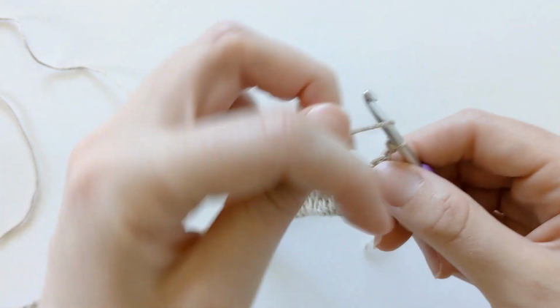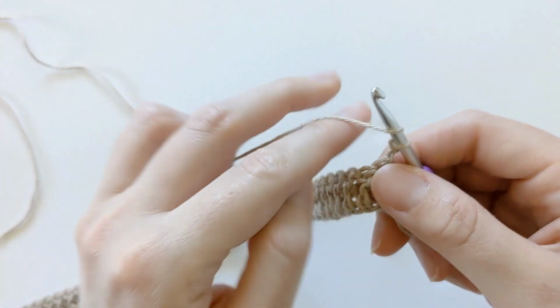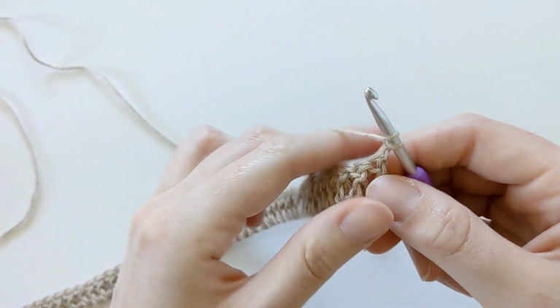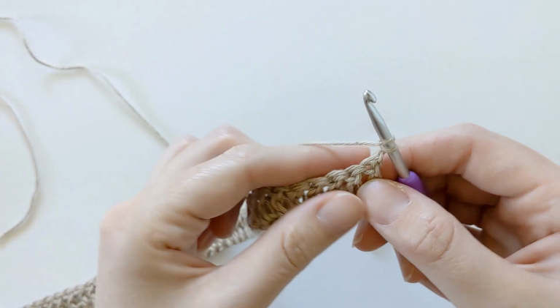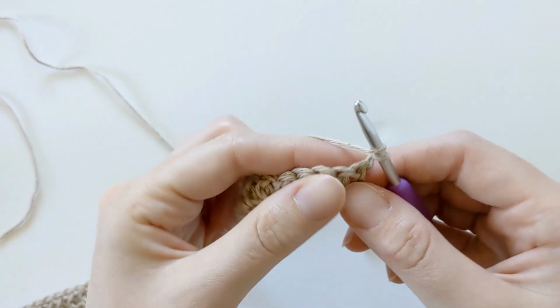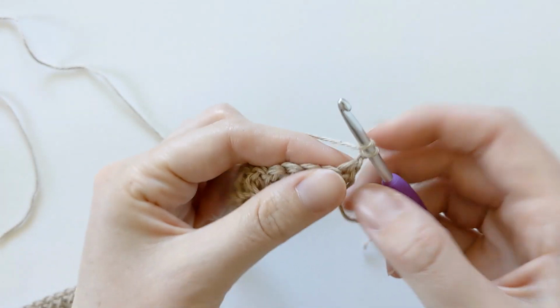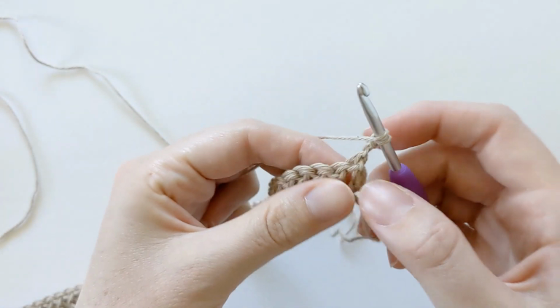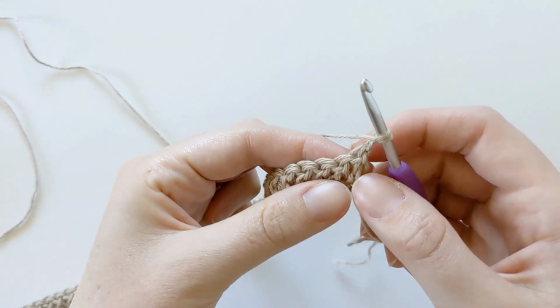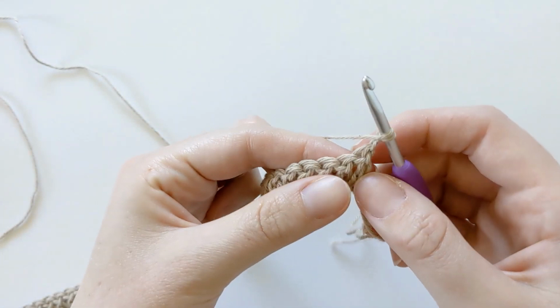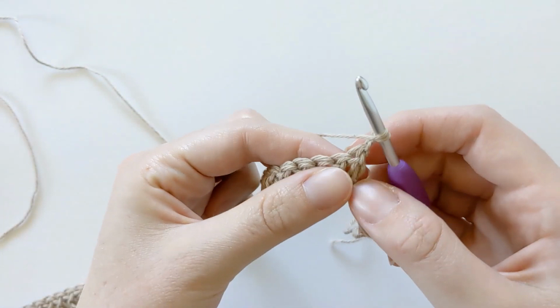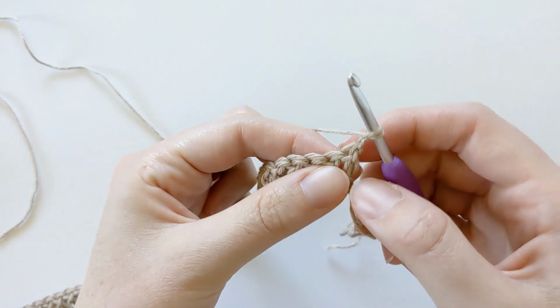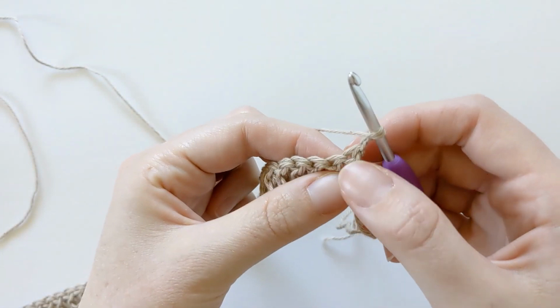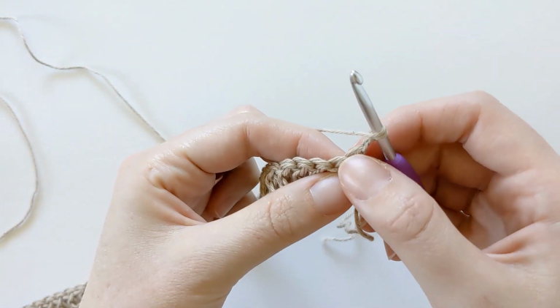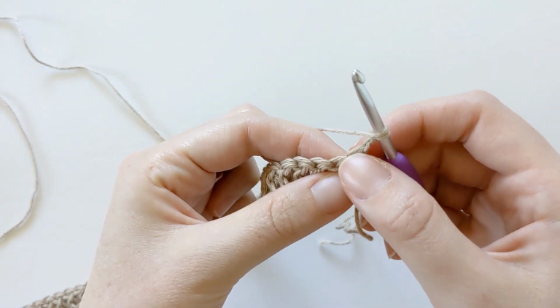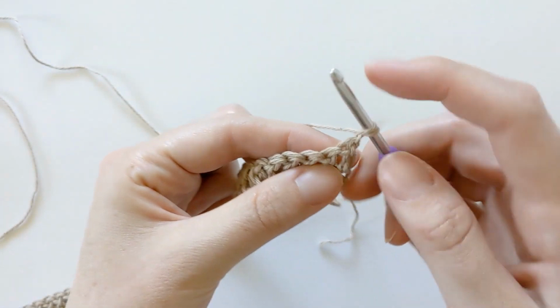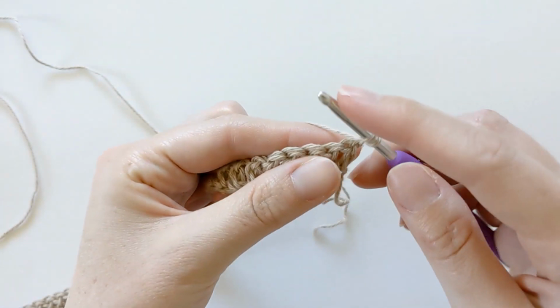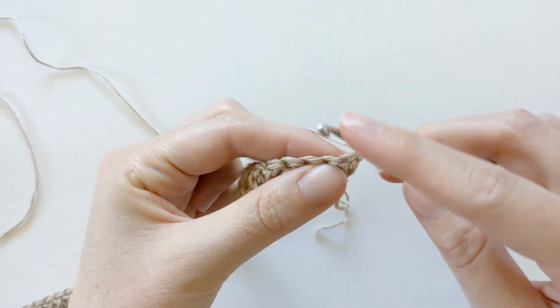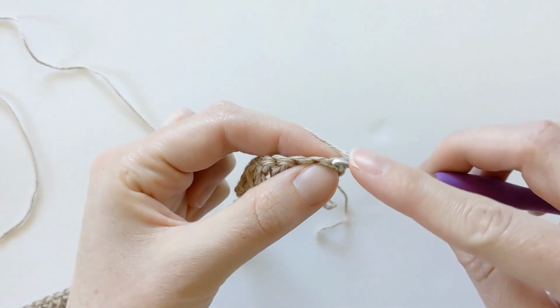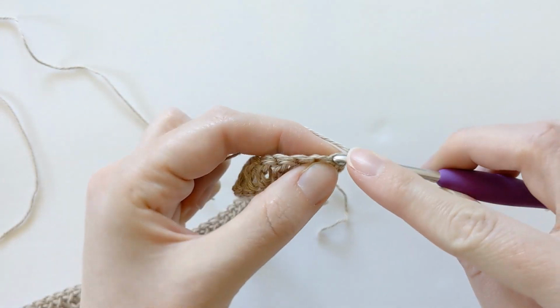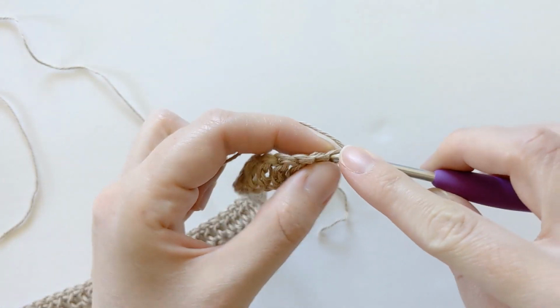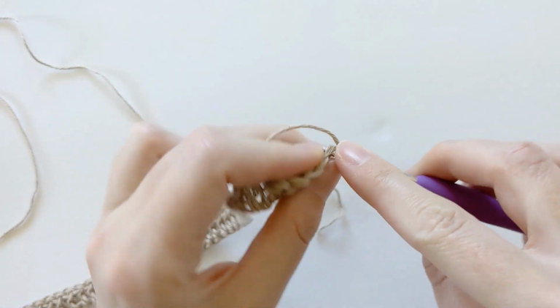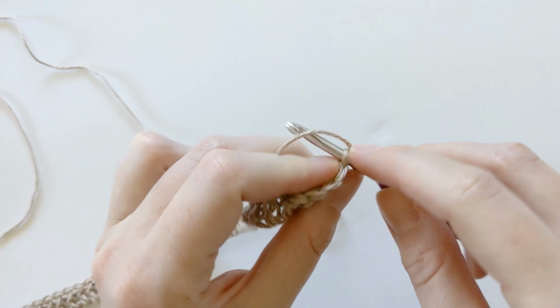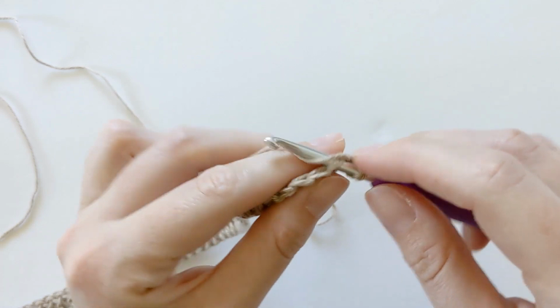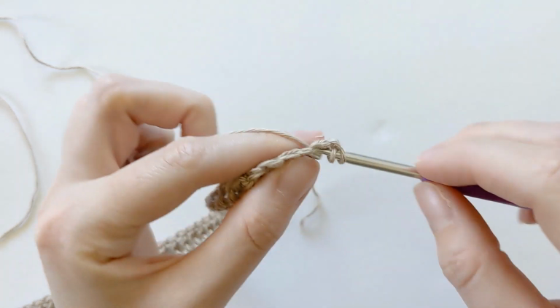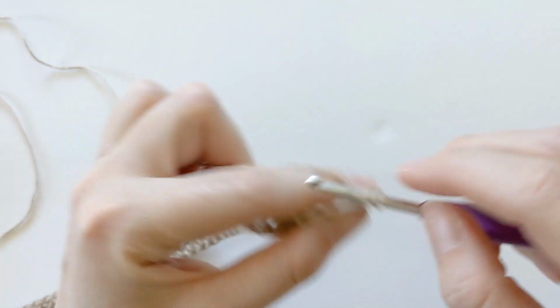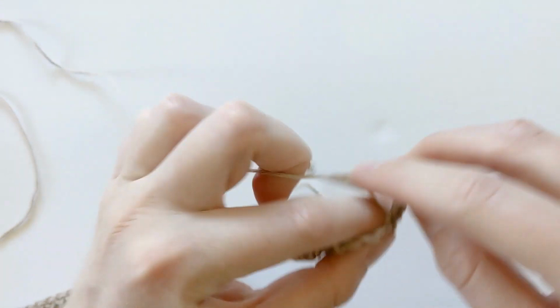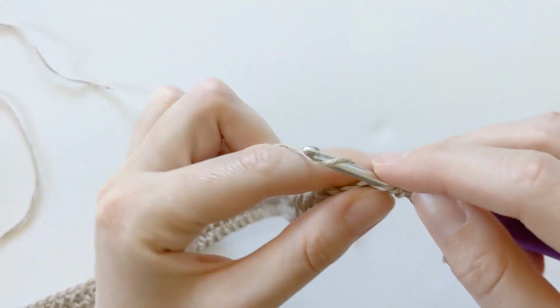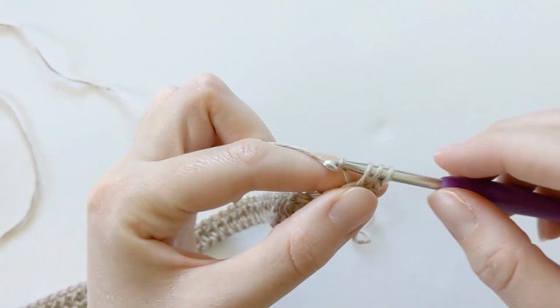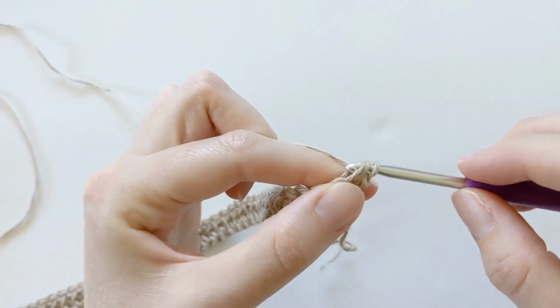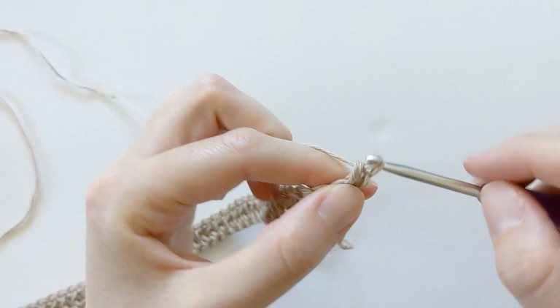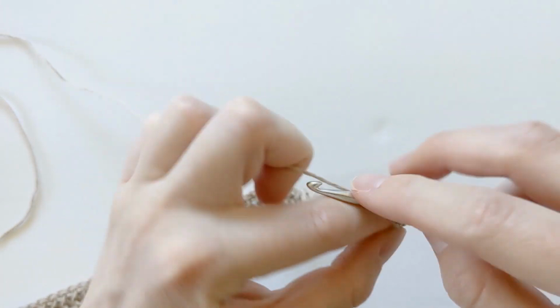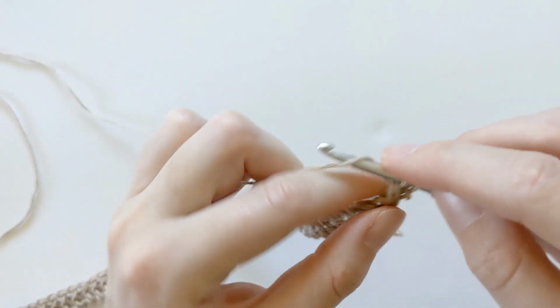So now we are going to chain two and turn our work. Now we're going to start row two. For row two we're going to be making double crochets again, since this cardigan is made using only double crochets. So you're going to yarn over, insert your hook into this first stitch right here, and make one double crochet.